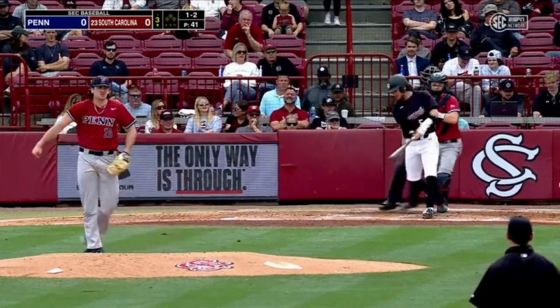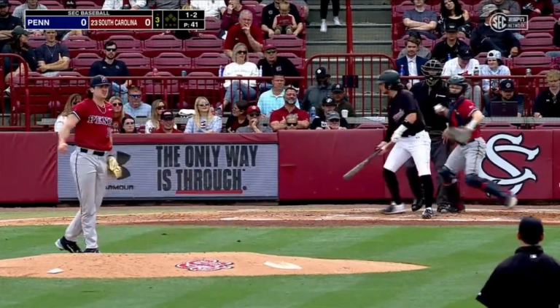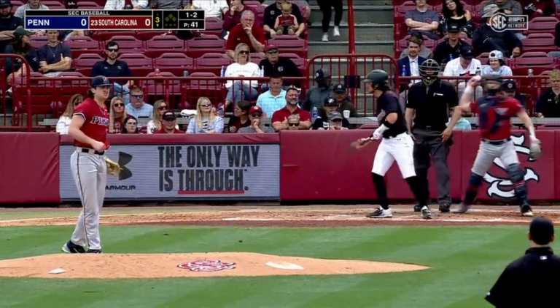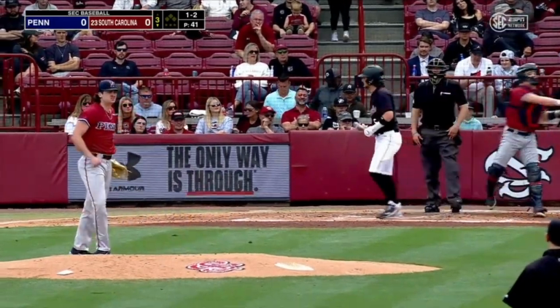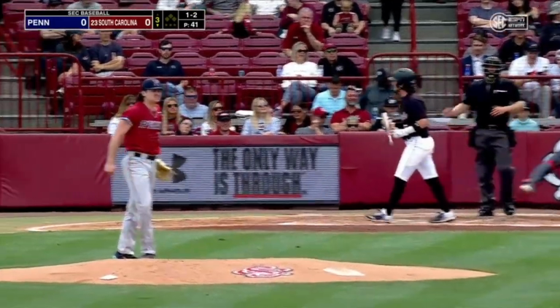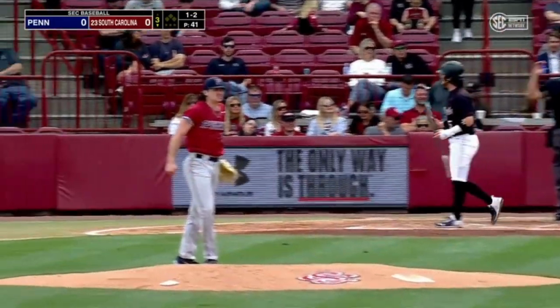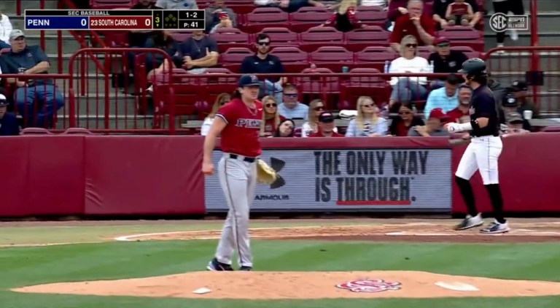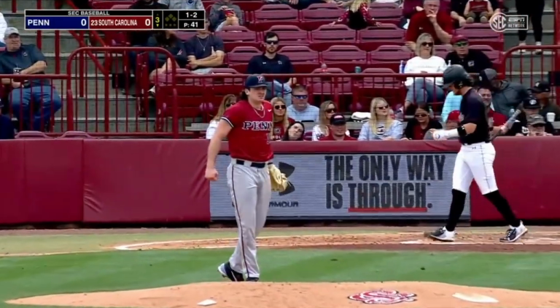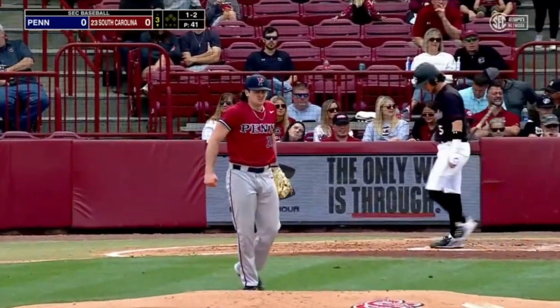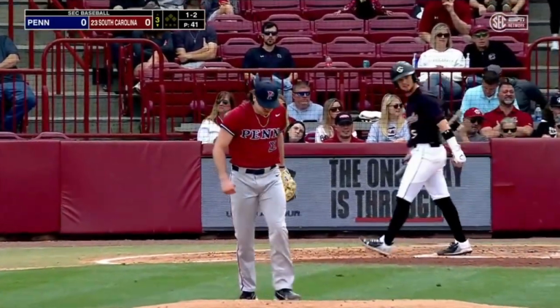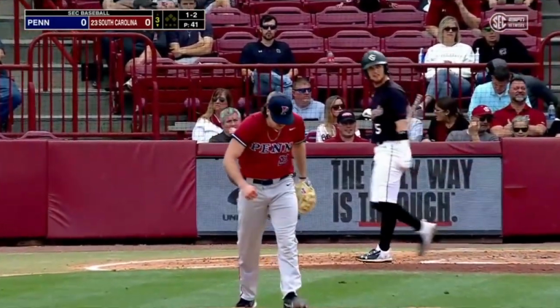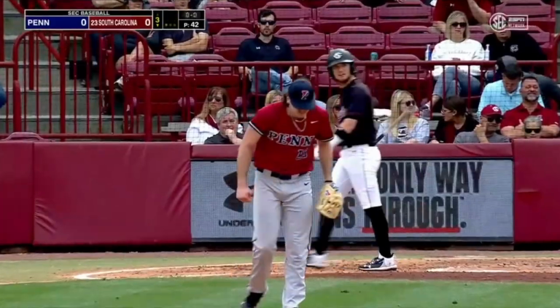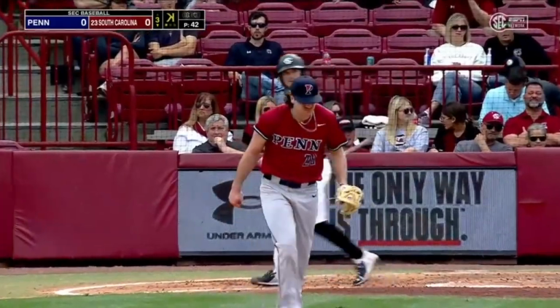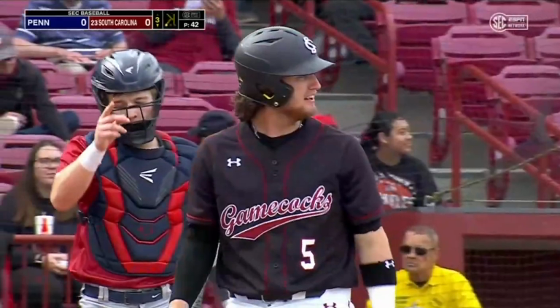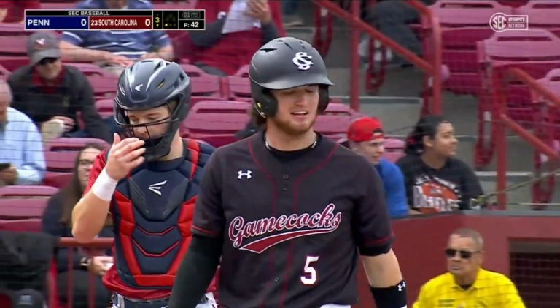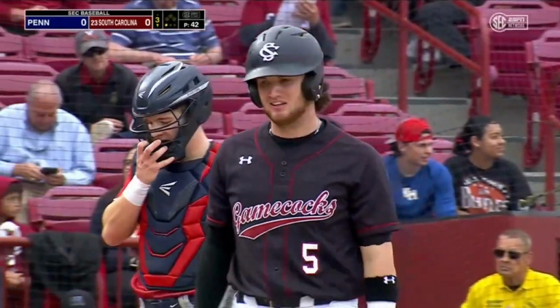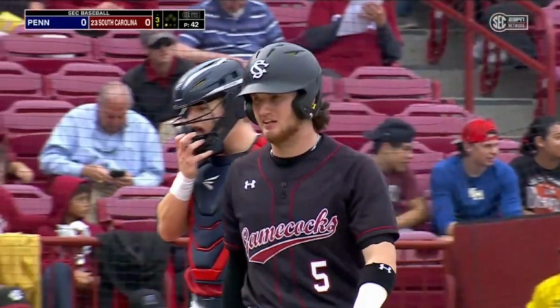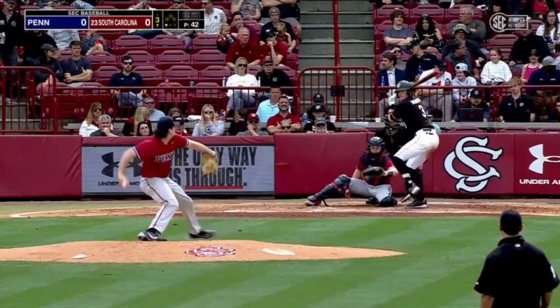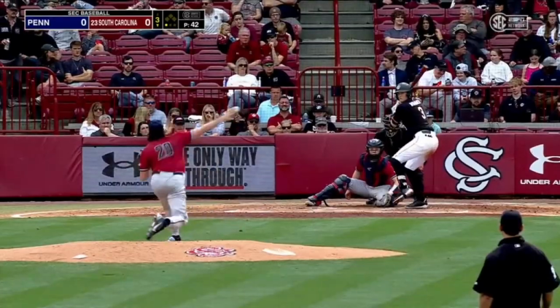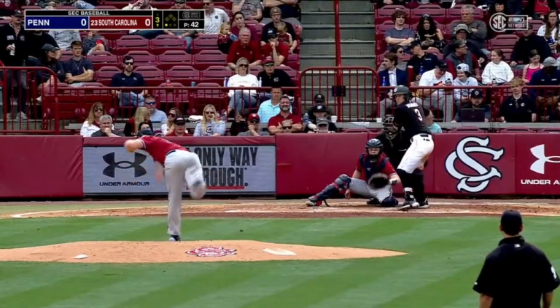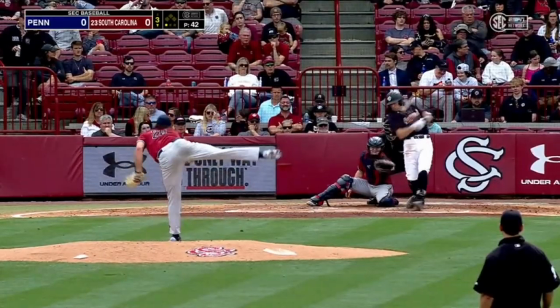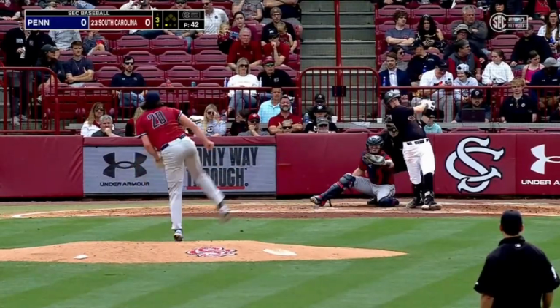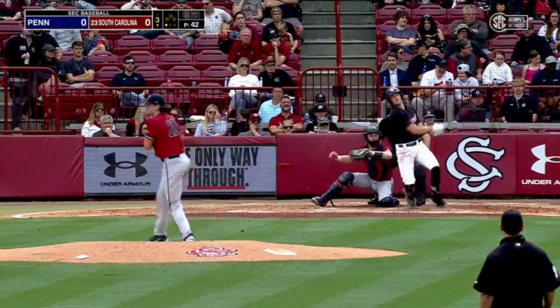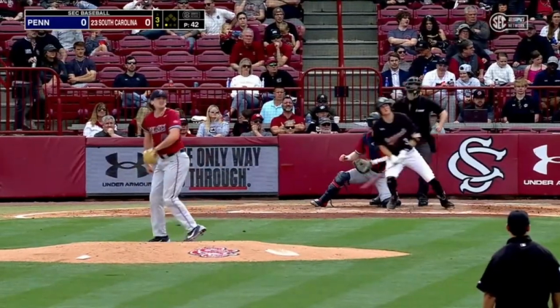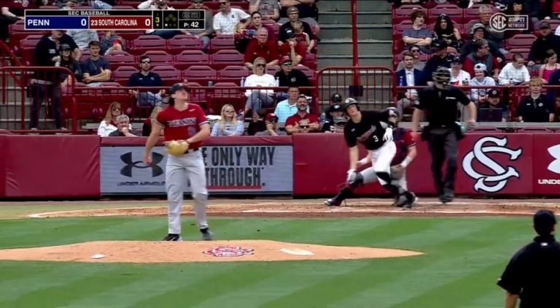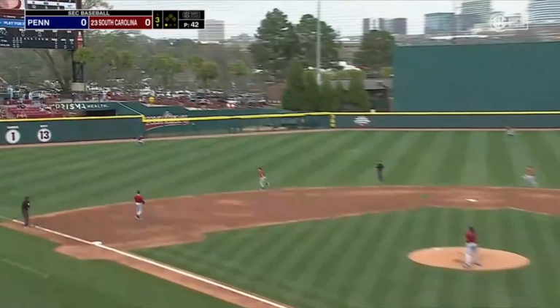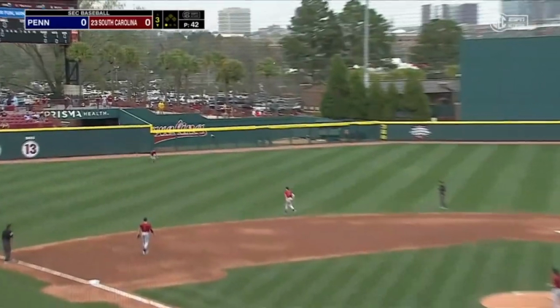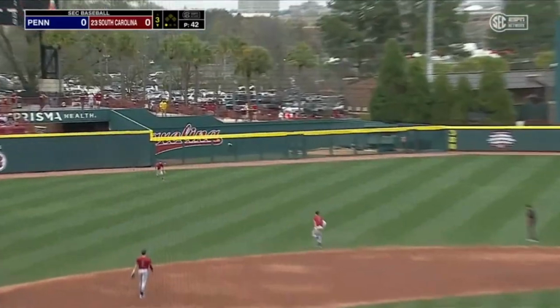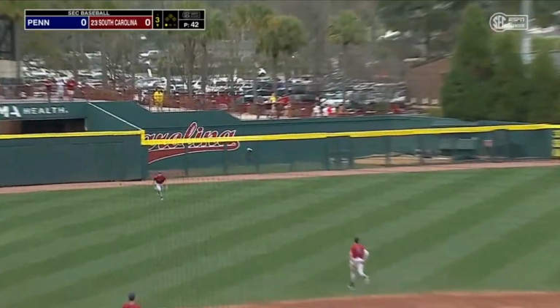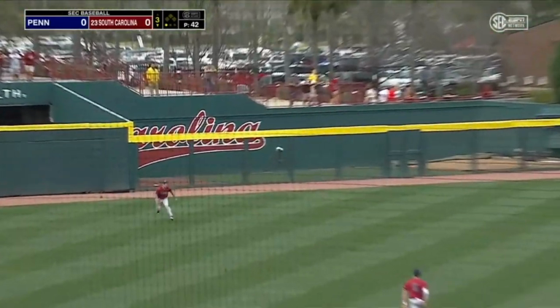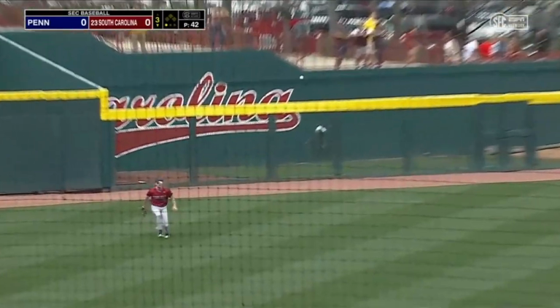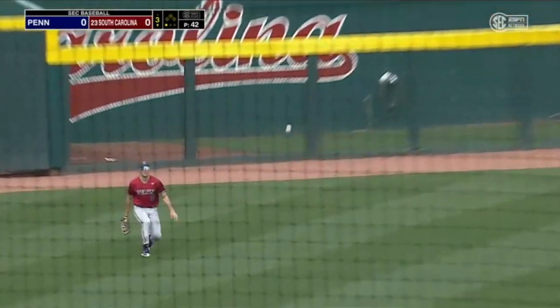He strikes out LeCroy for the second time — fifth strikeout. Just that slider, but also the fastball... excuse me, the changeup.